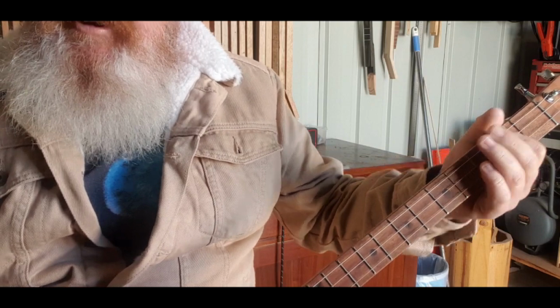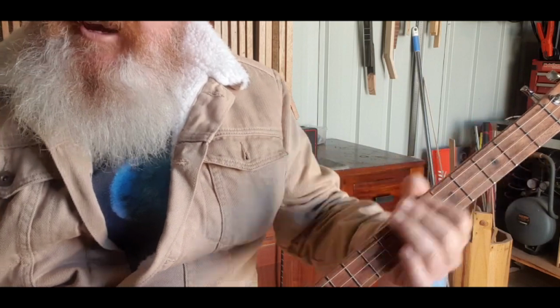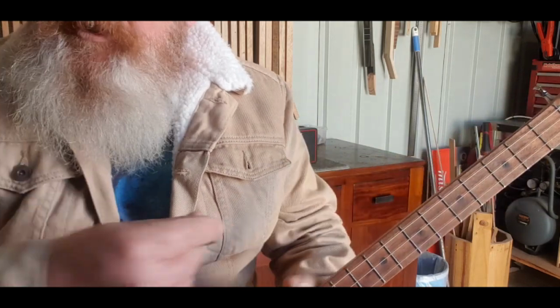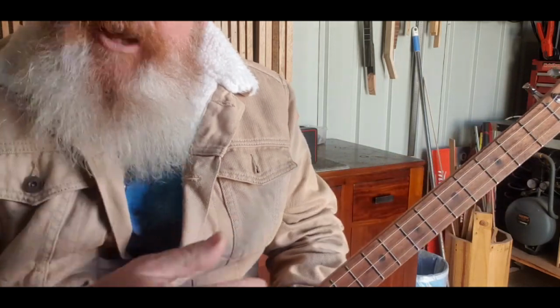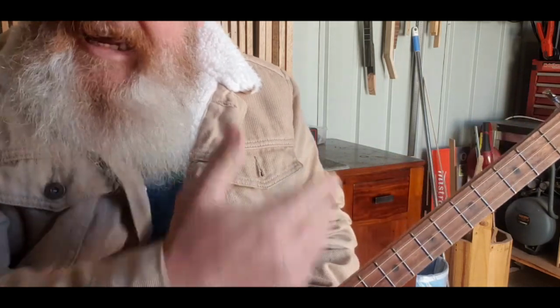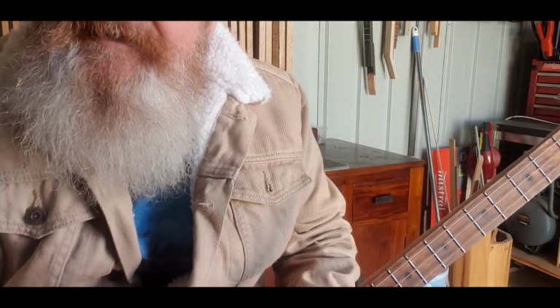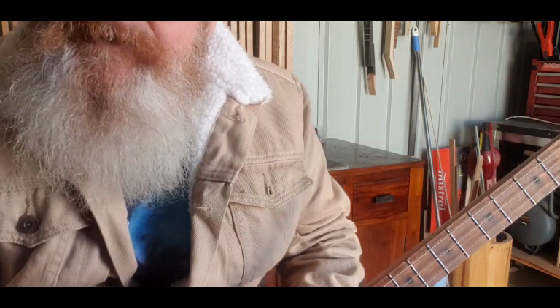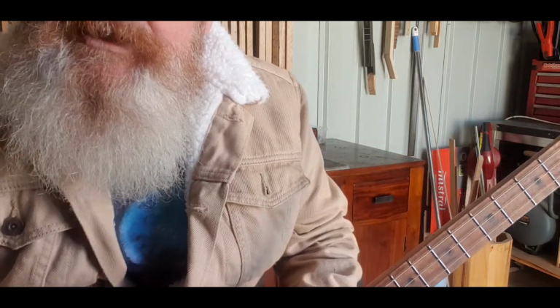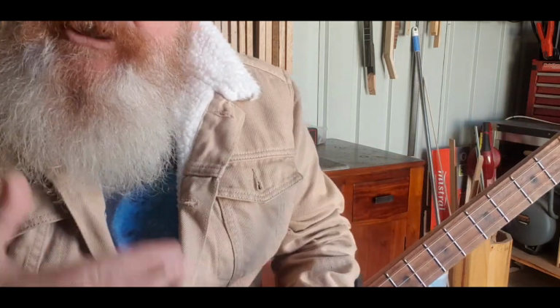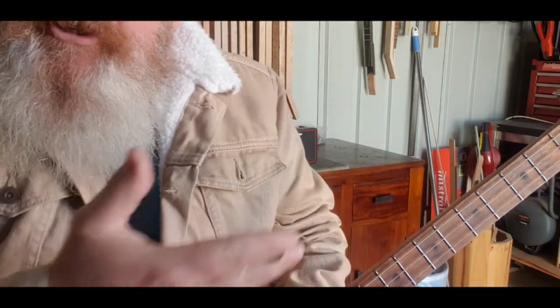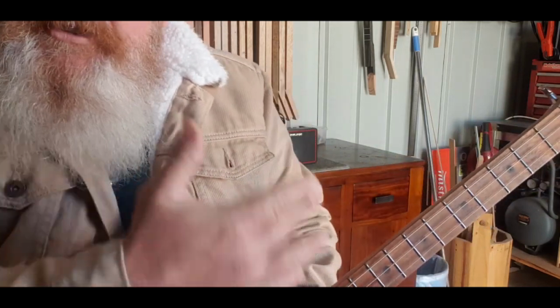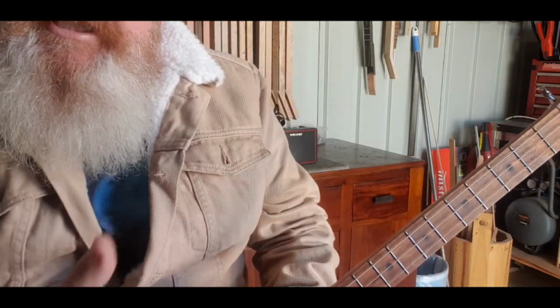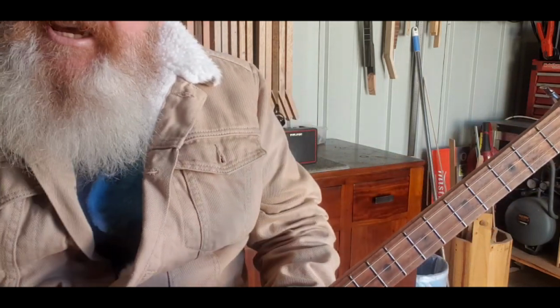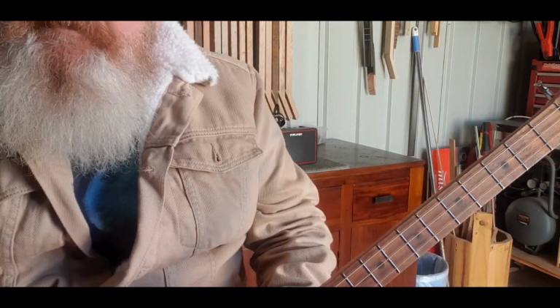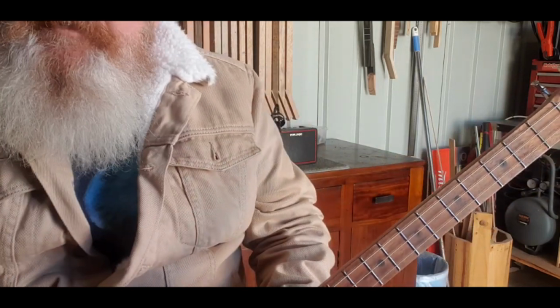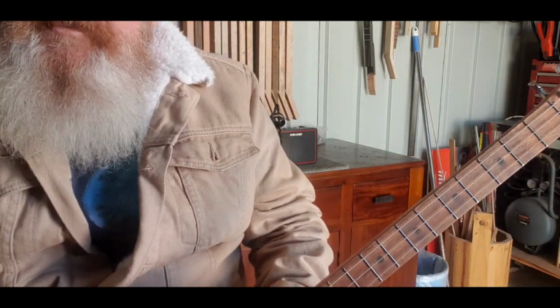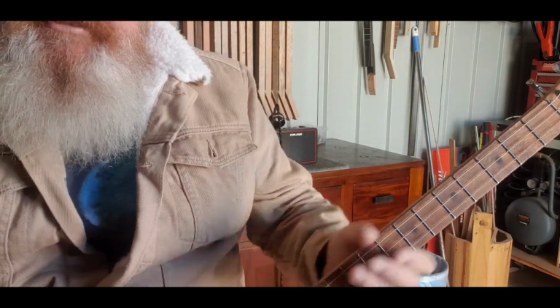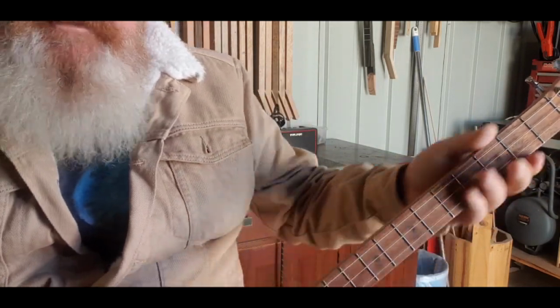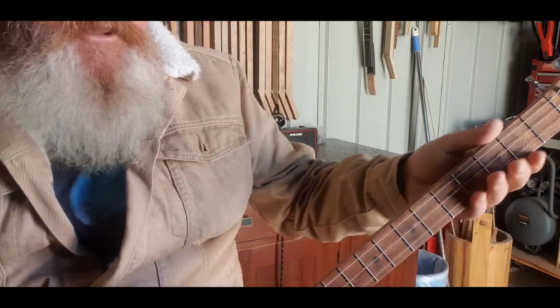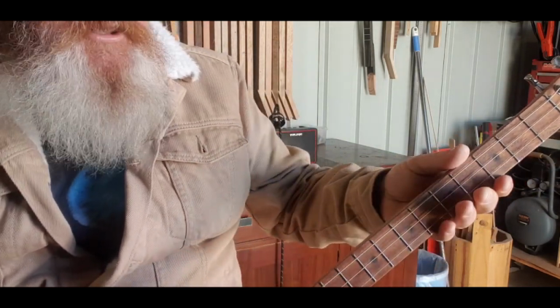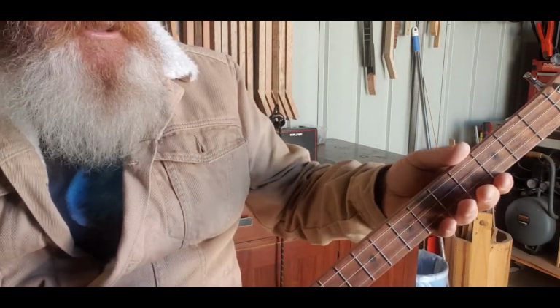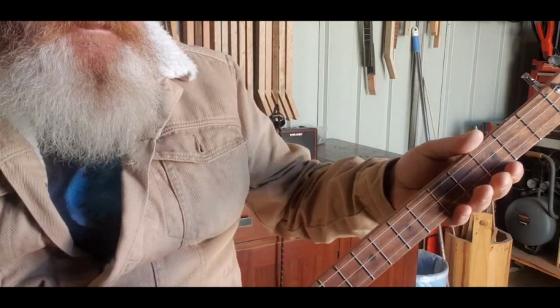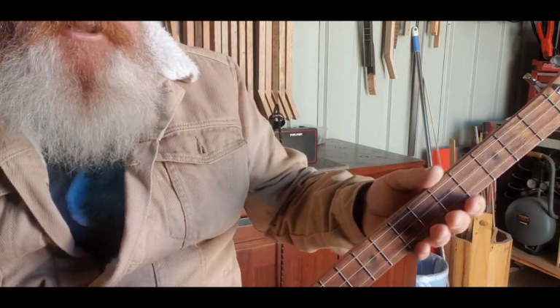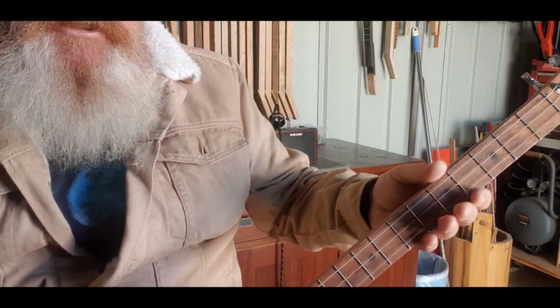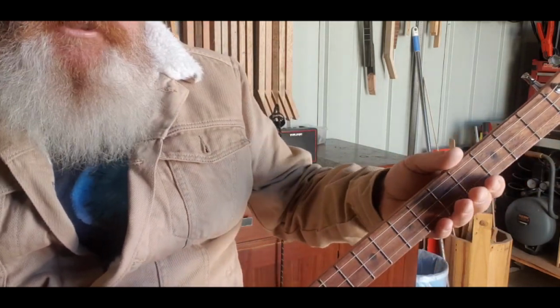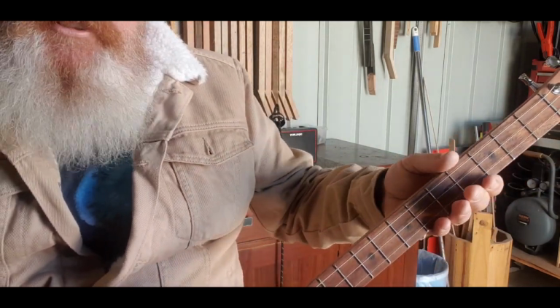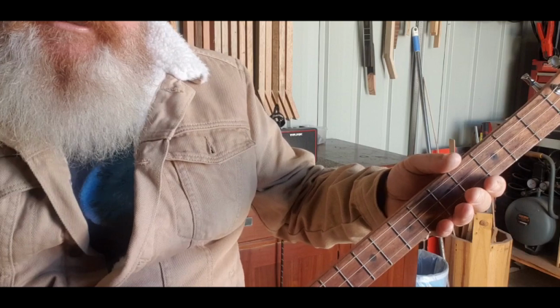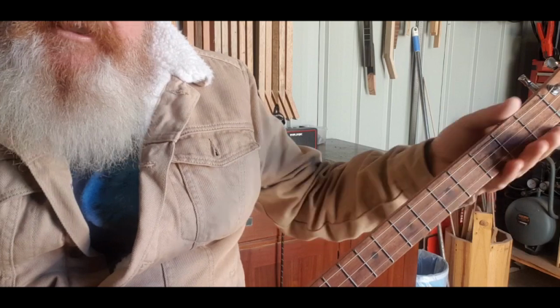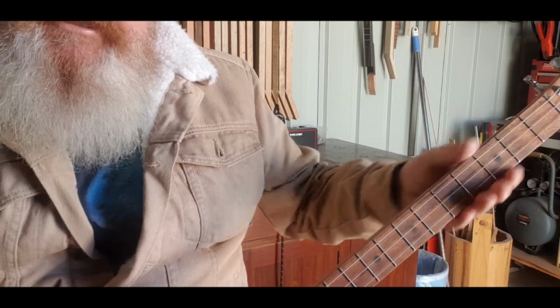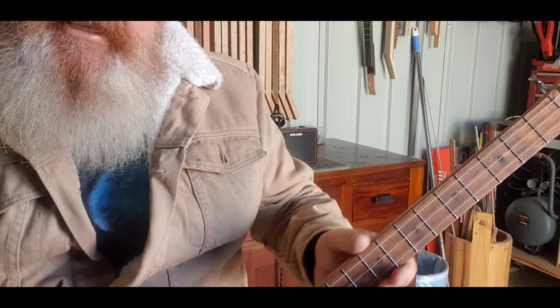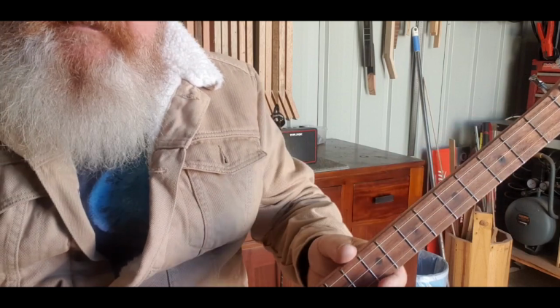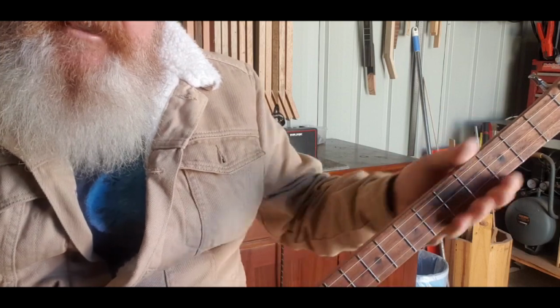So out of all that, the song's in there. You've got your verse, your bridge, and your chorus - it's all in there.